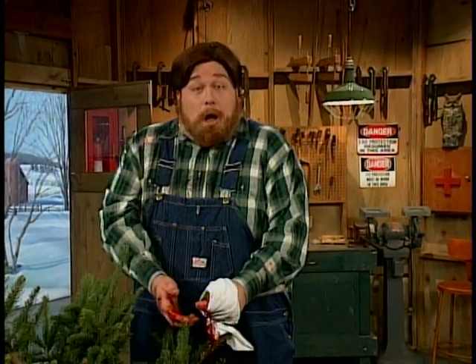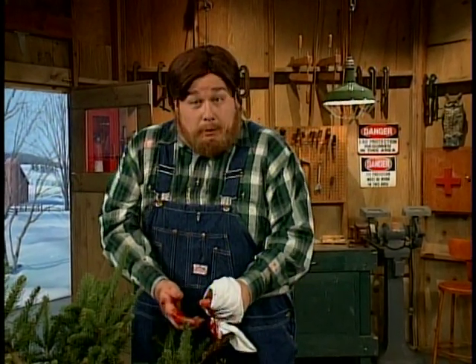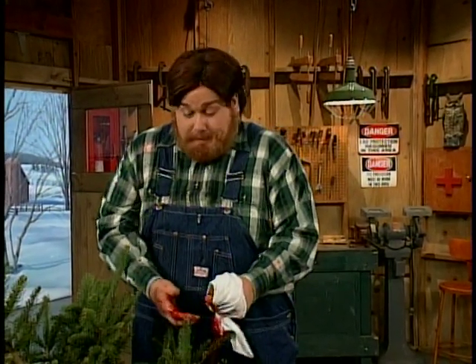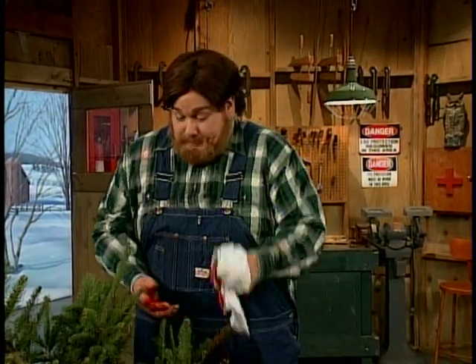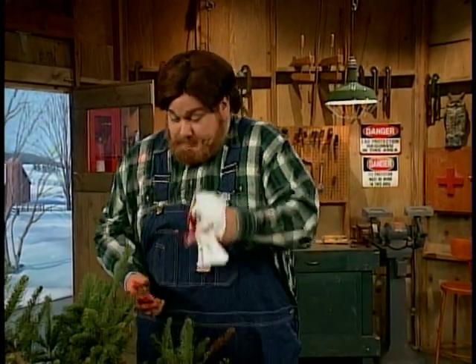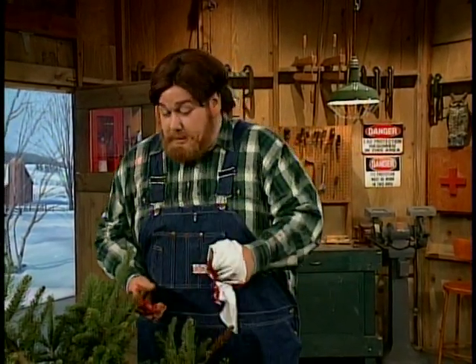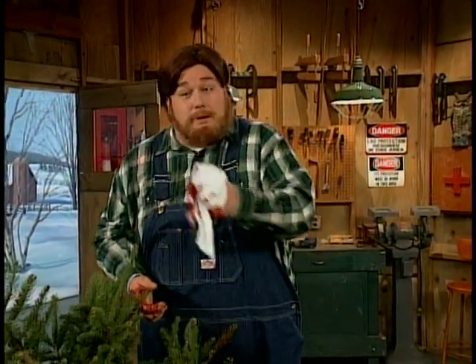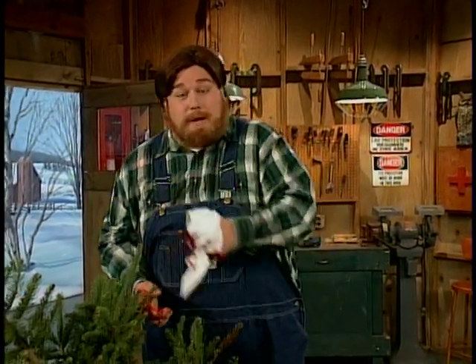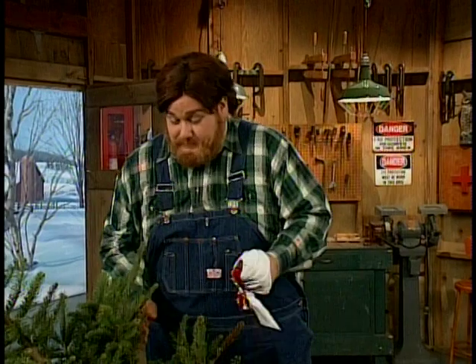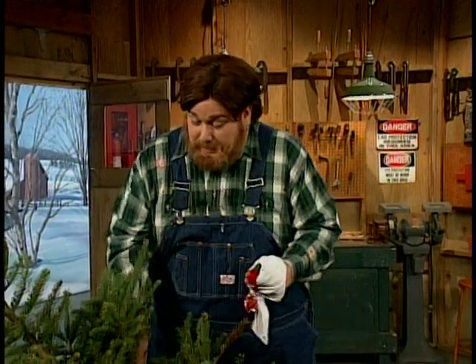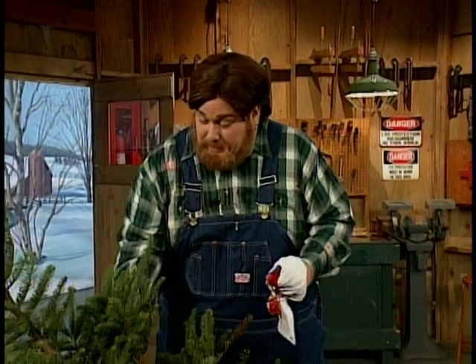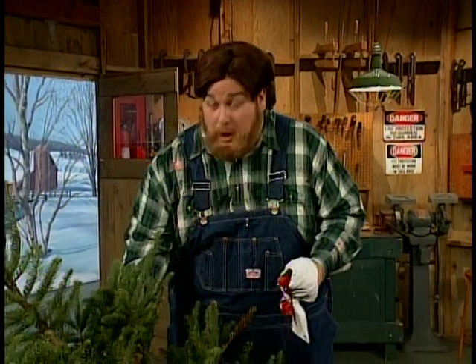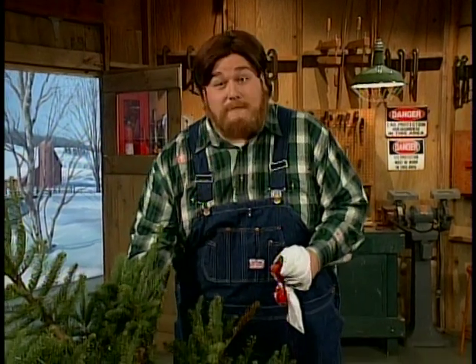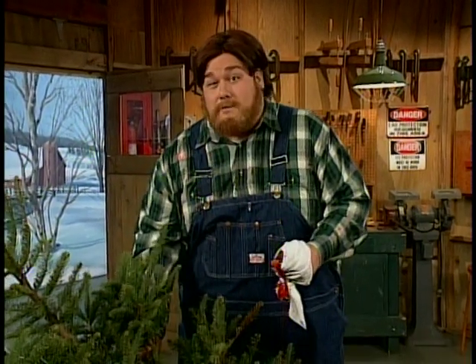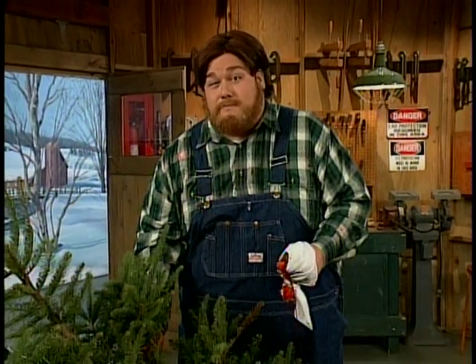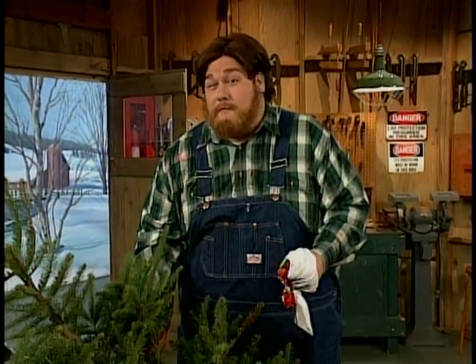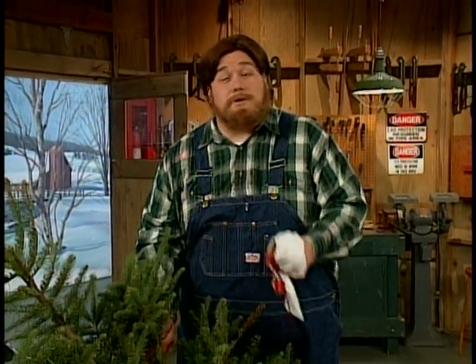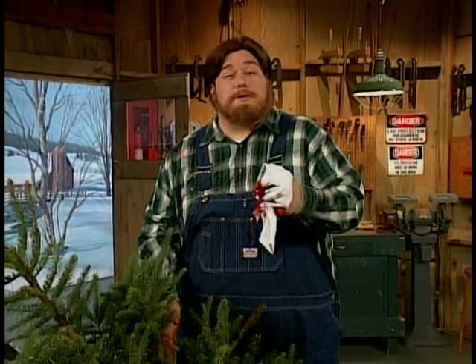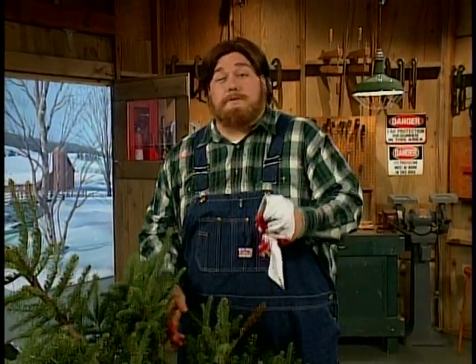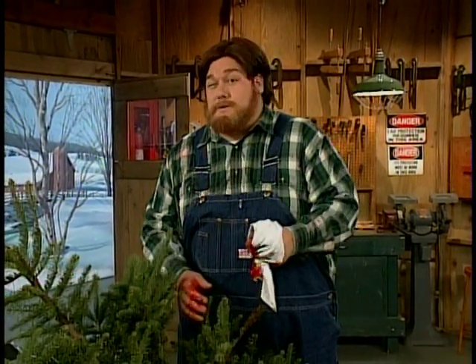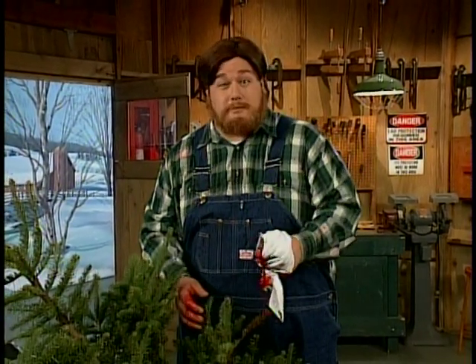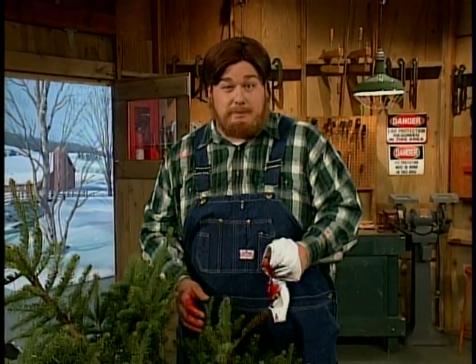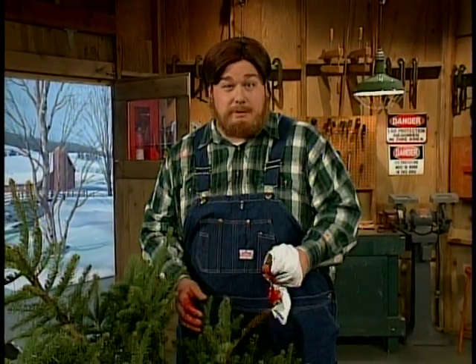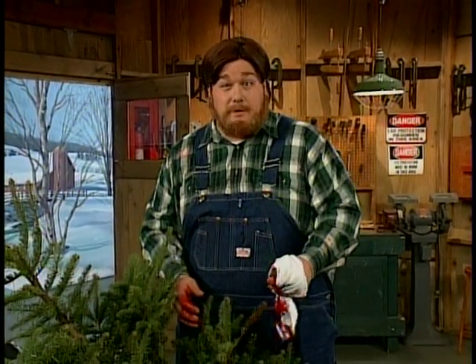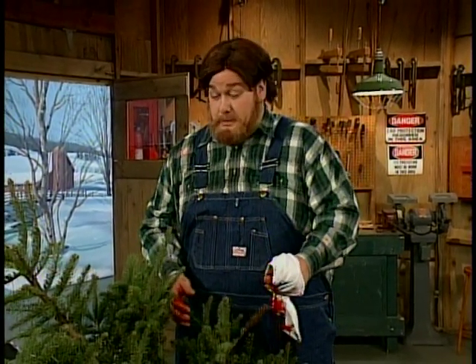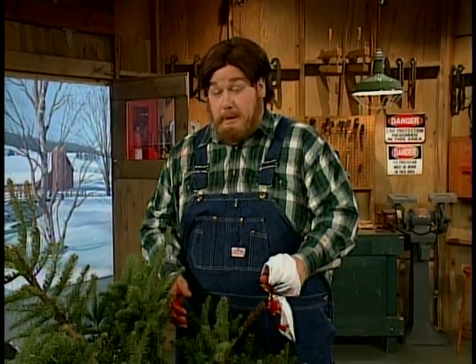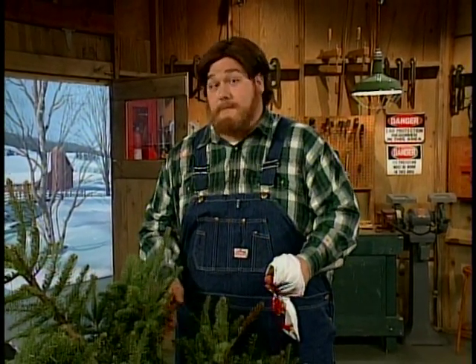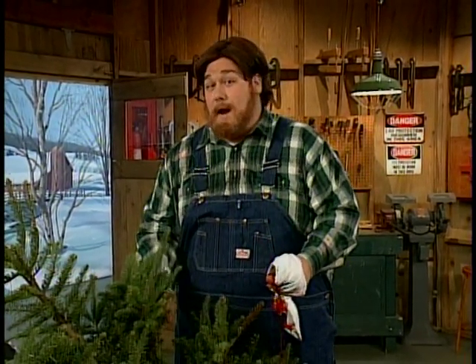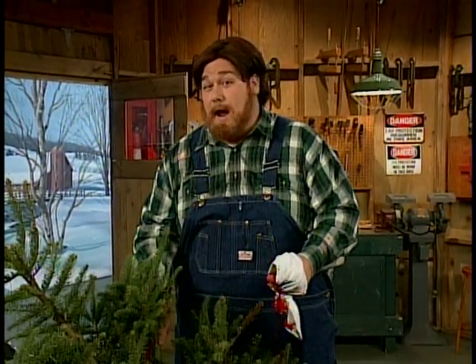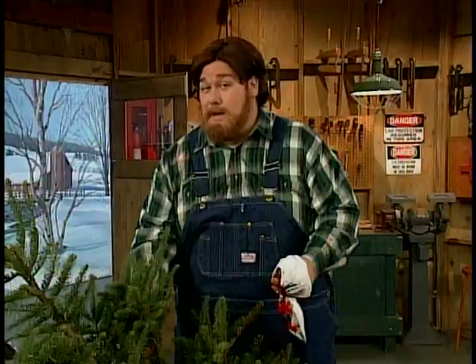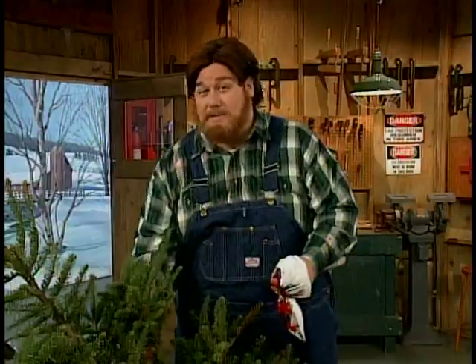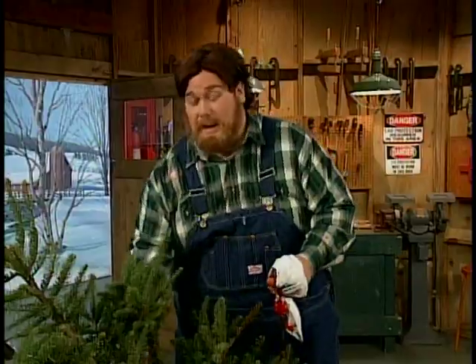All right then. This here's our tree. It's a noble fir. A noble fir is known as a sweet, sultry mistress of the woods, and this one here is a fine, classy lady.